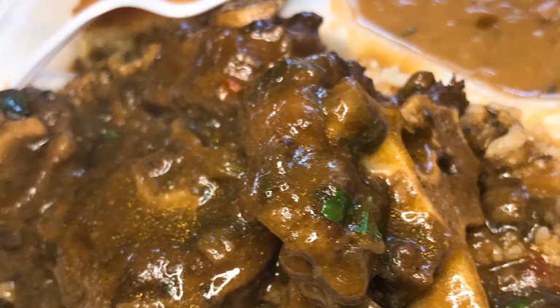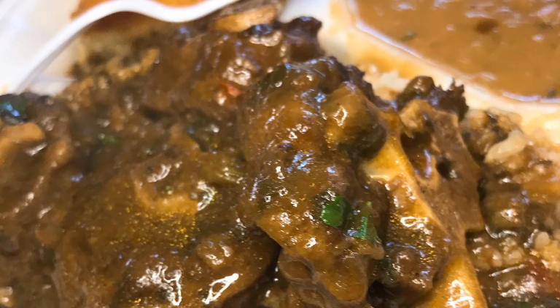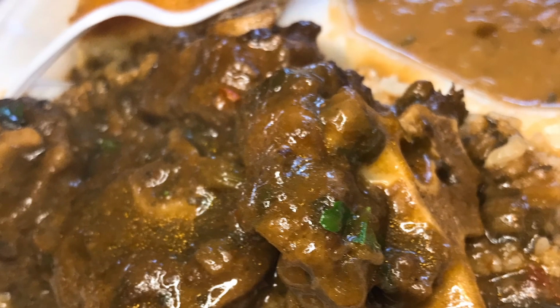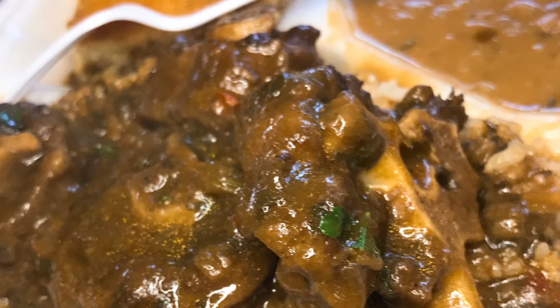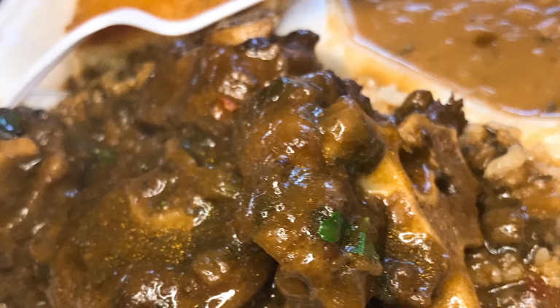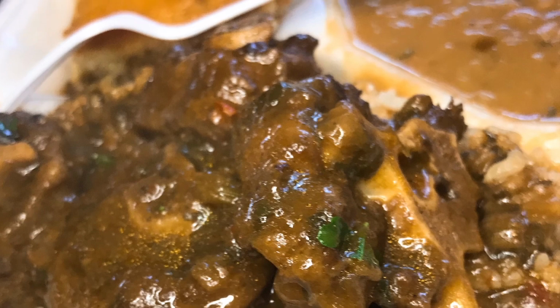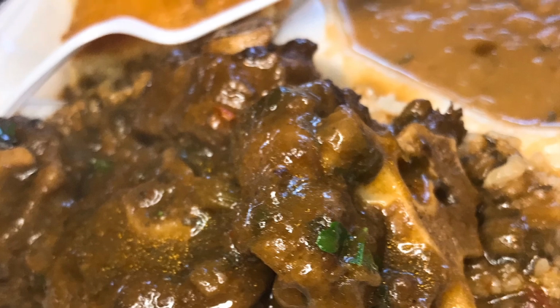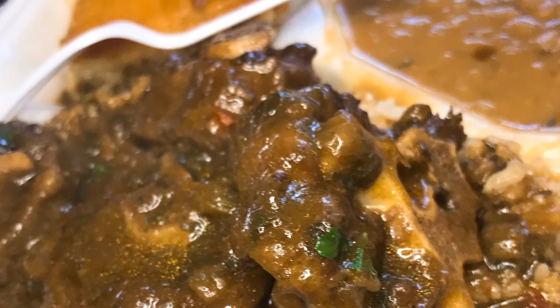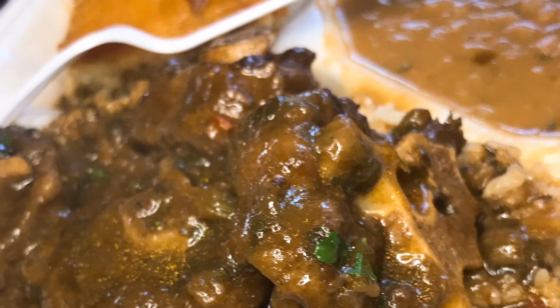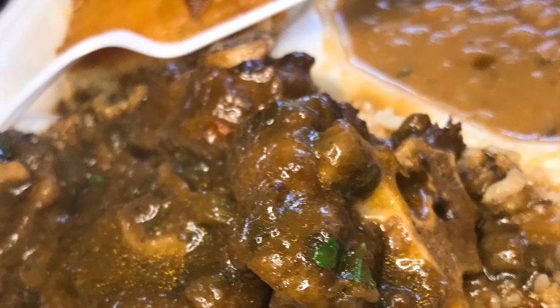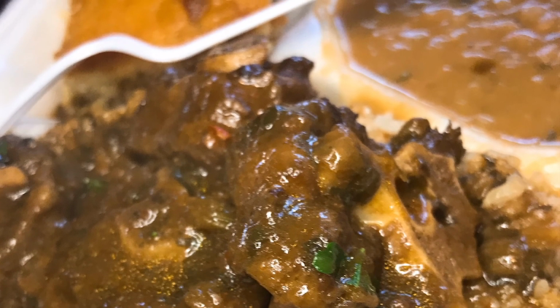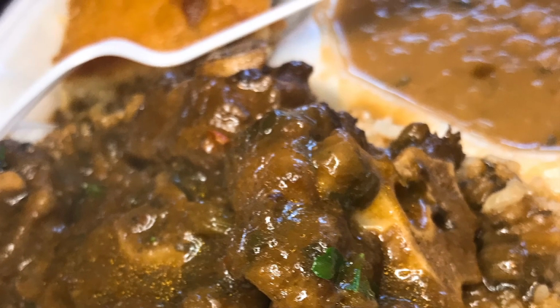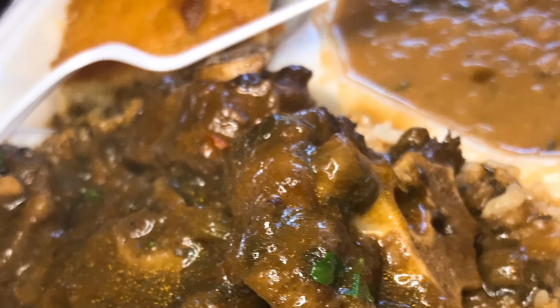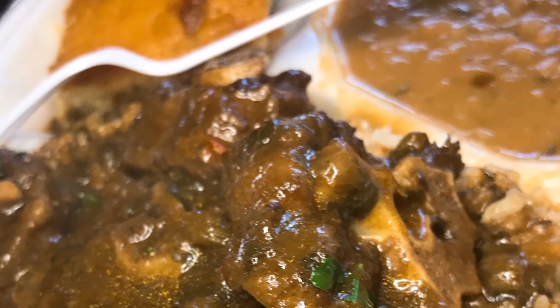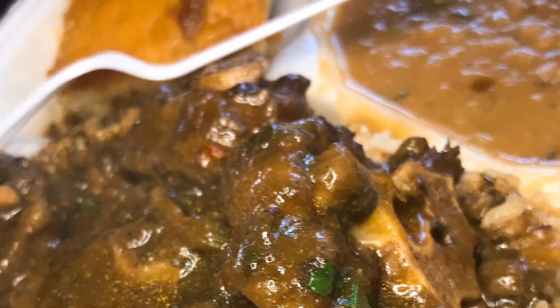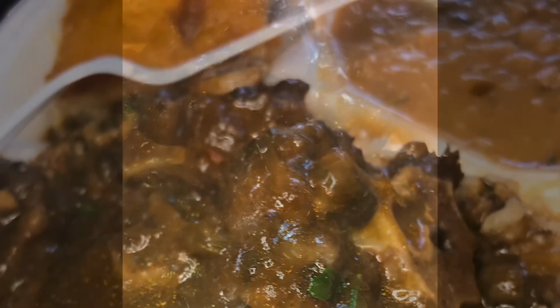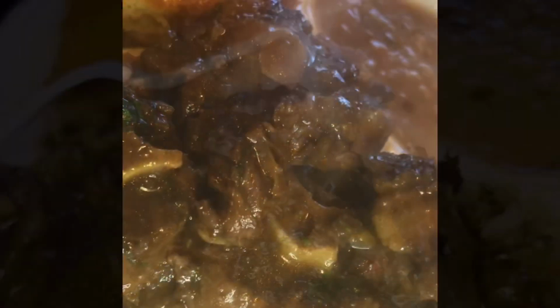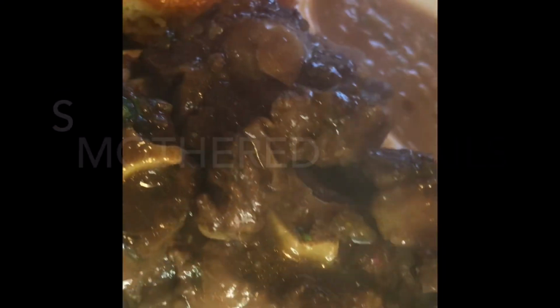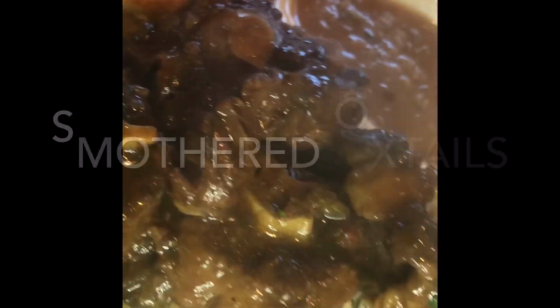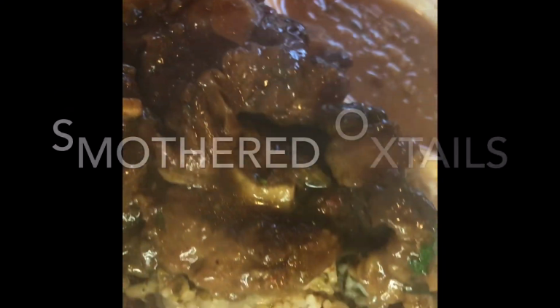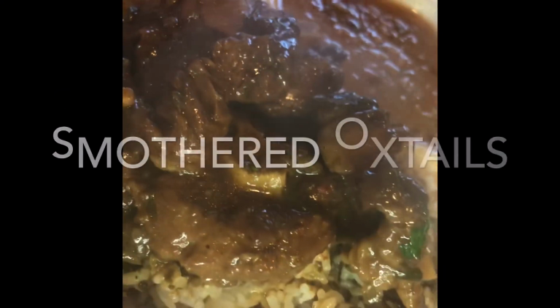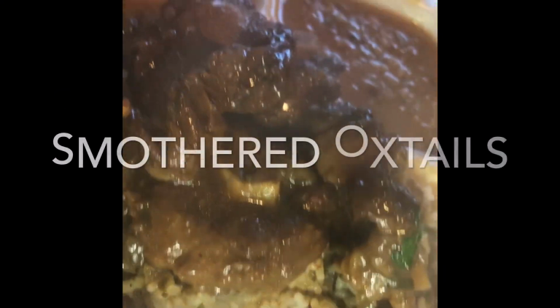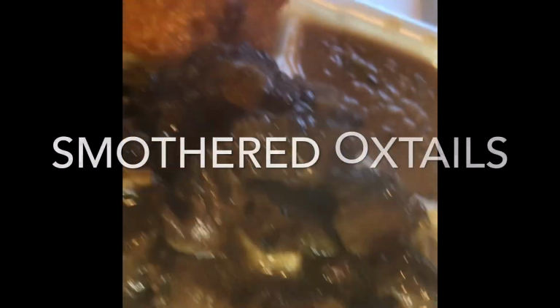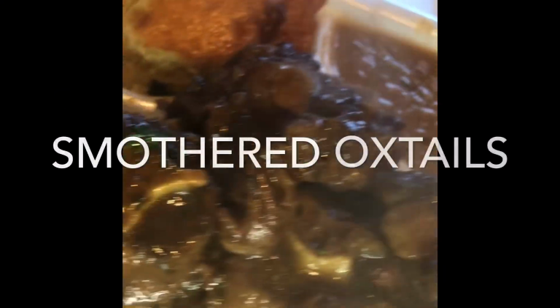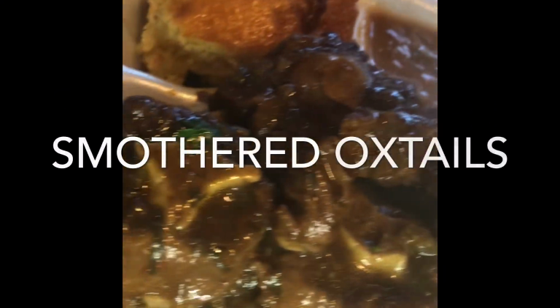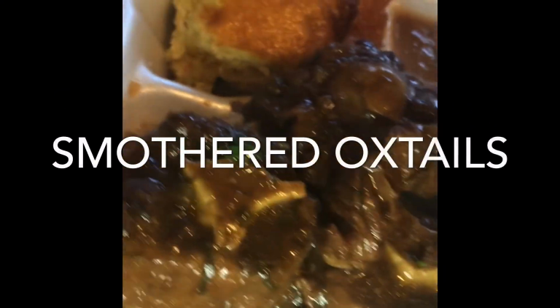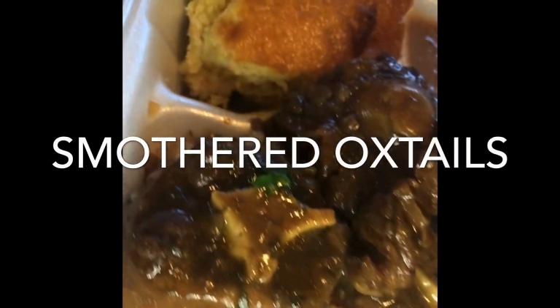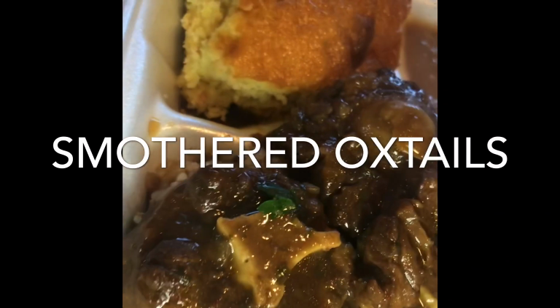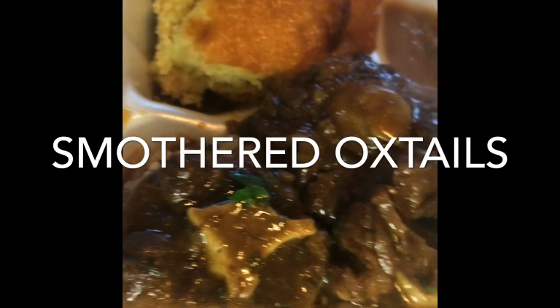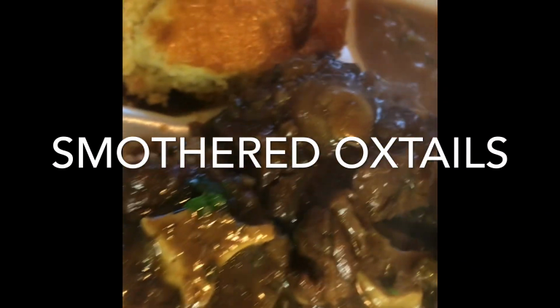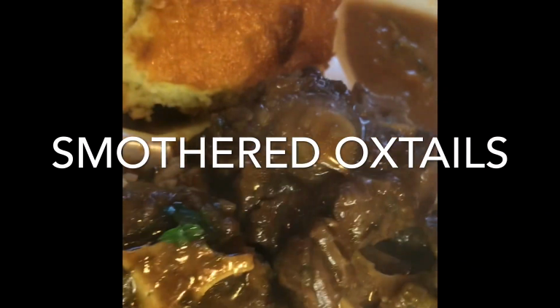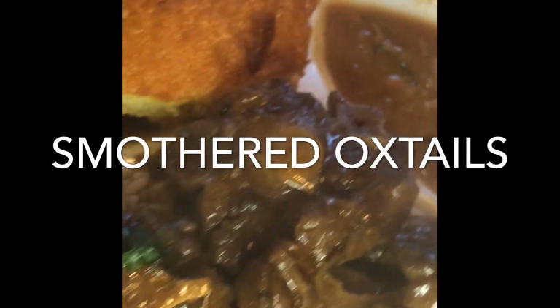I also cooked some white beans and cornbread on the side with it, y'all. Add y'all some white rice. Here we are — smothered oxtails and gravy.